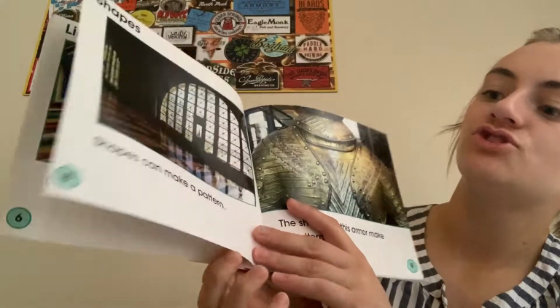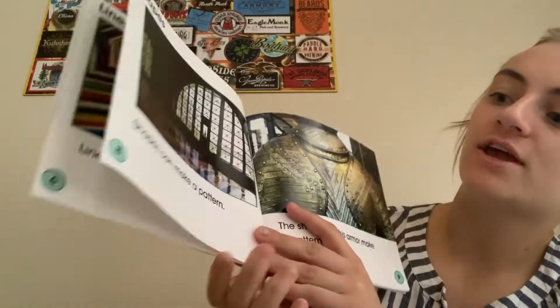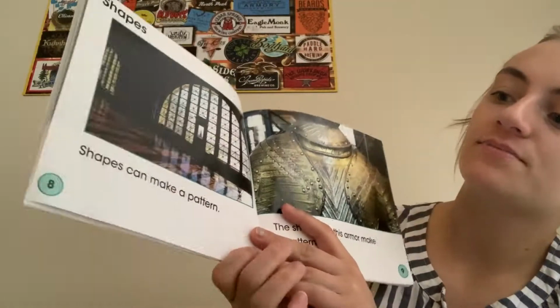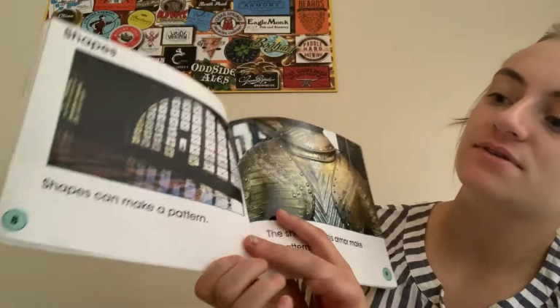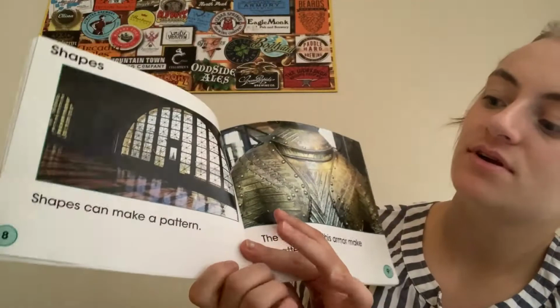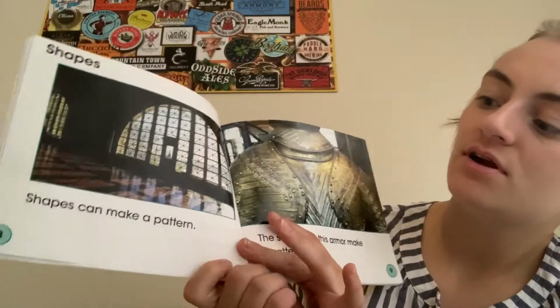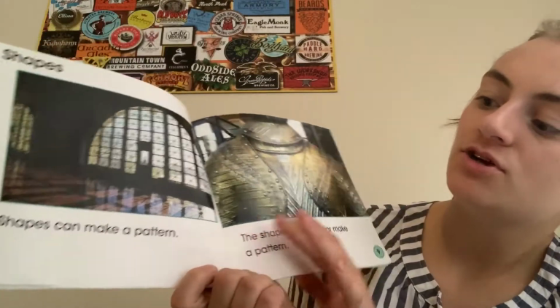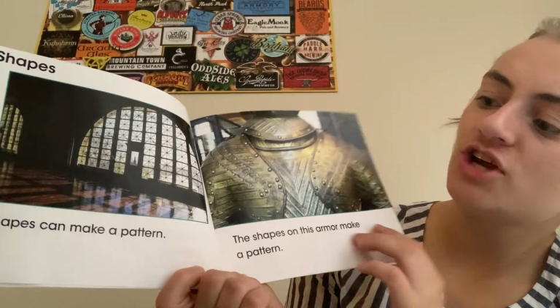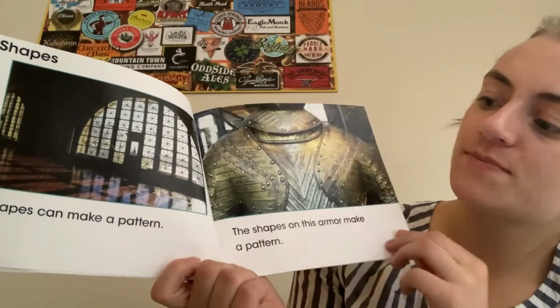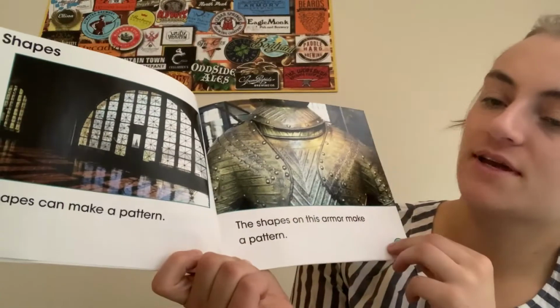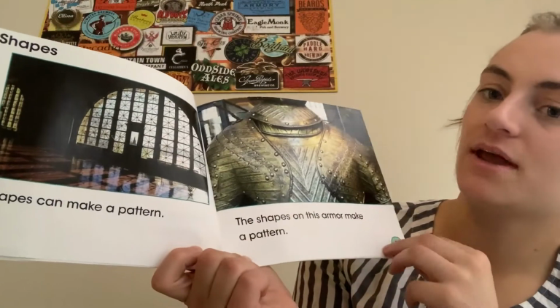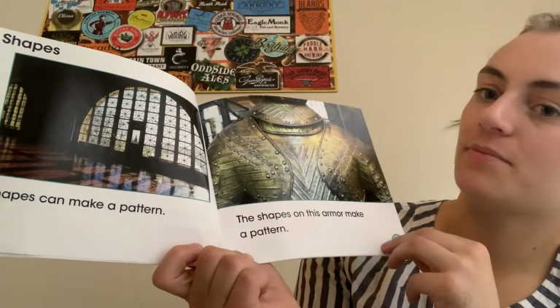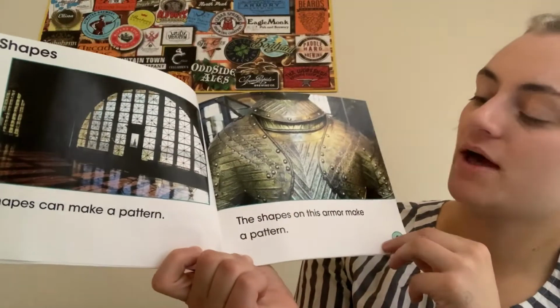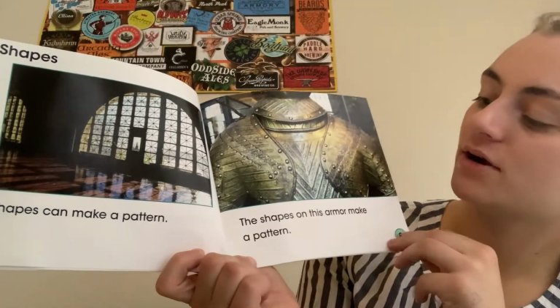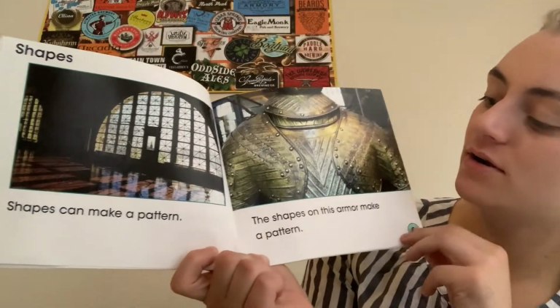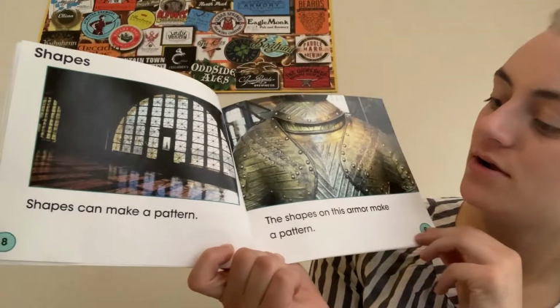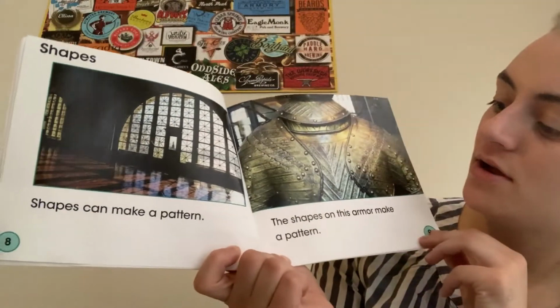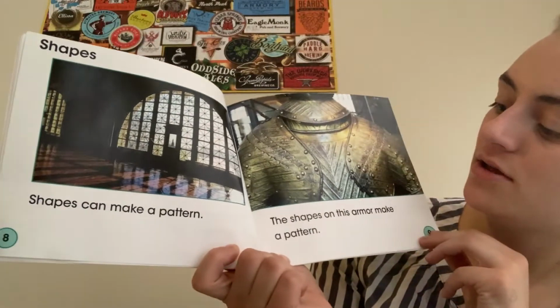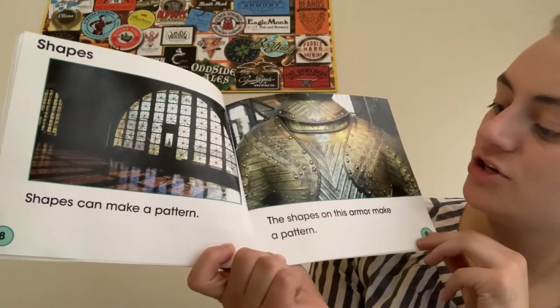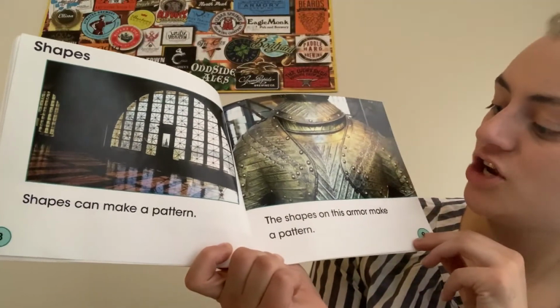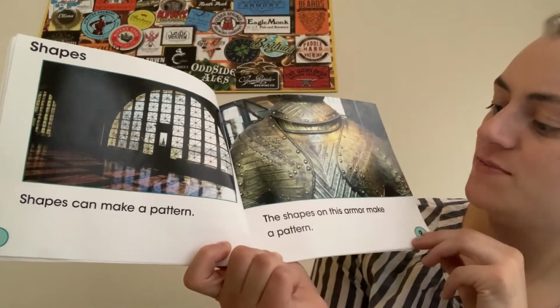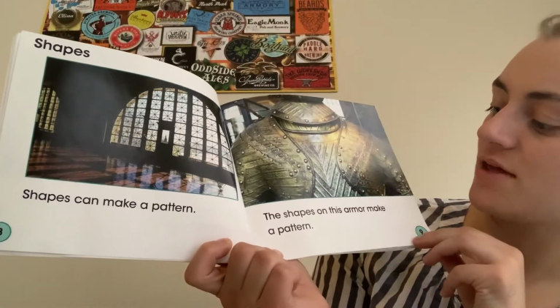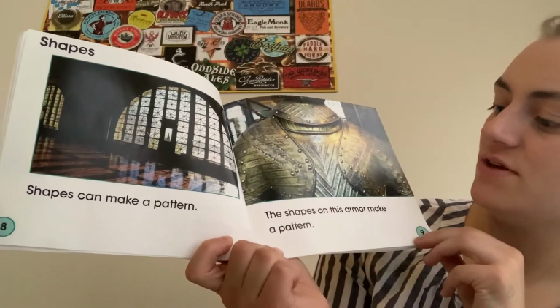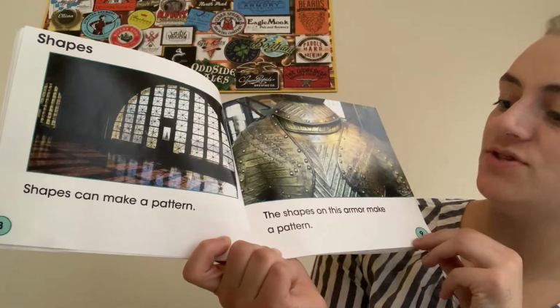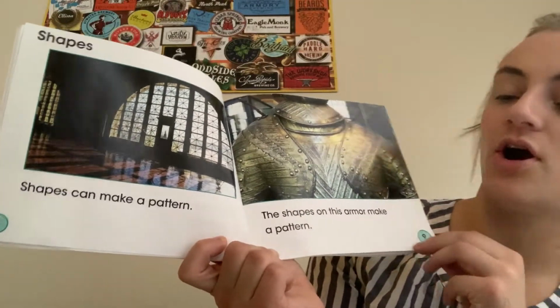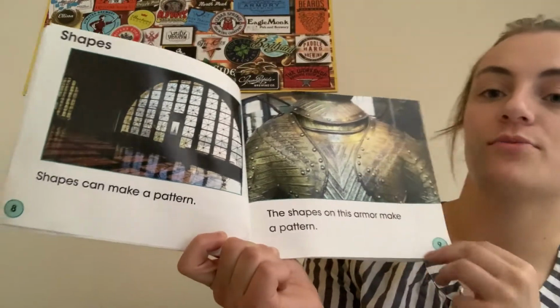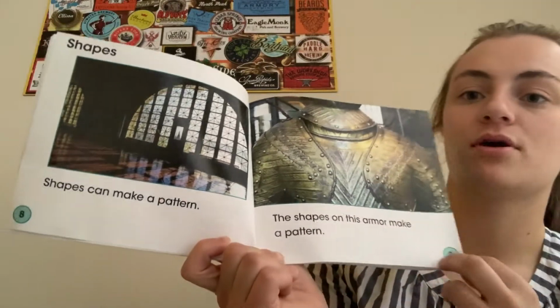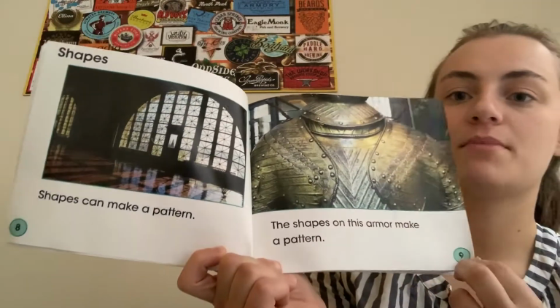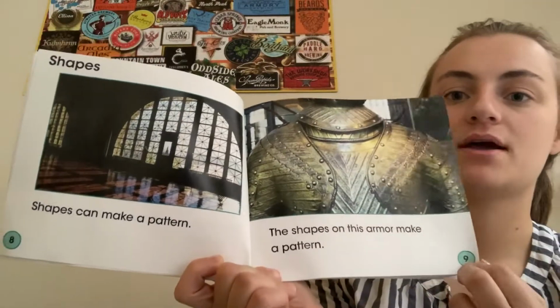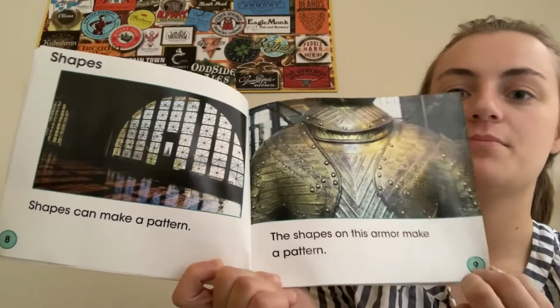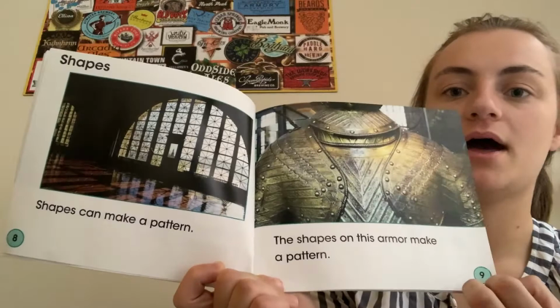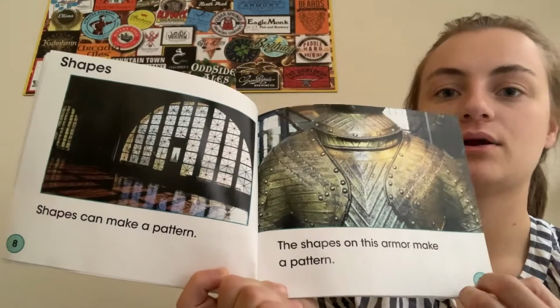Shapes. Shapes can make a pattern. The shapes on this armor make a pattern.